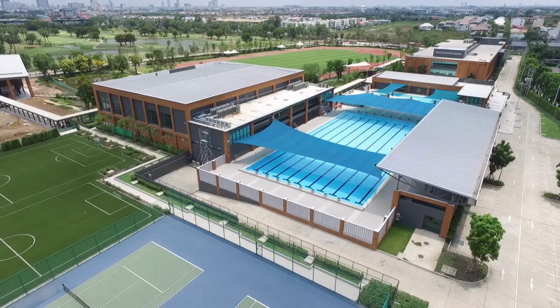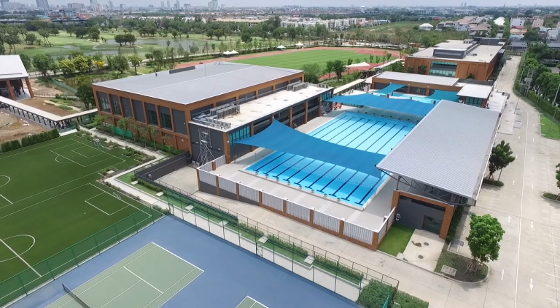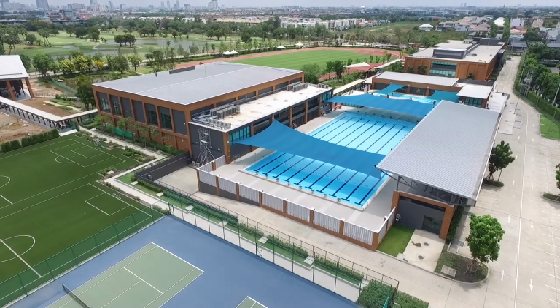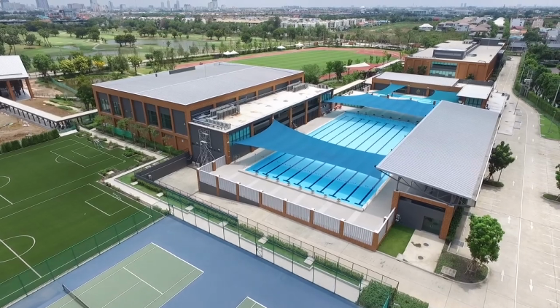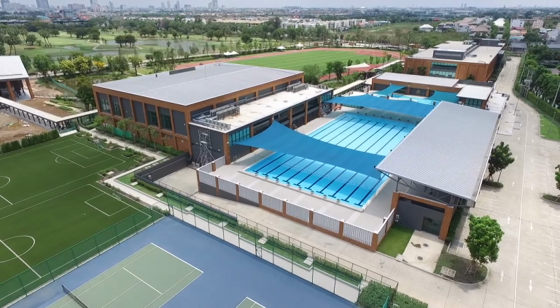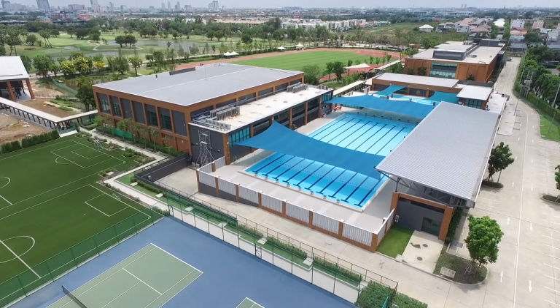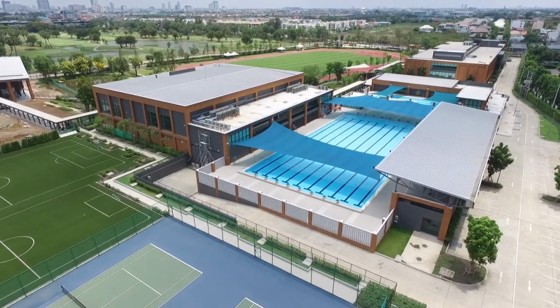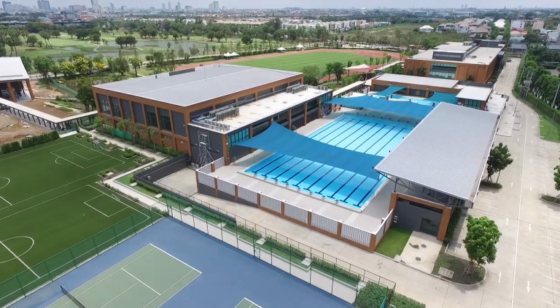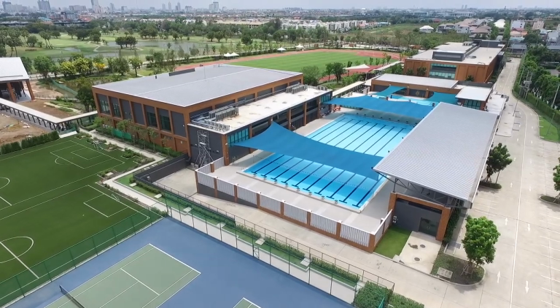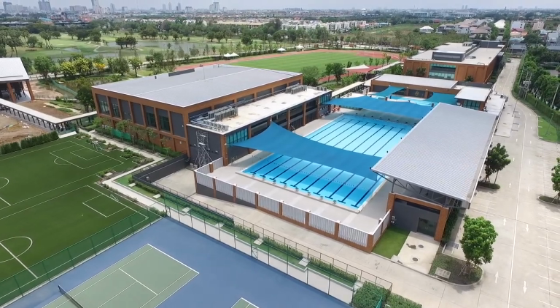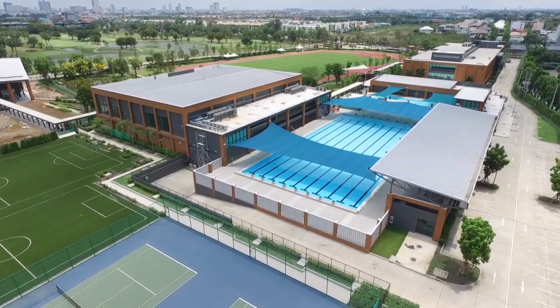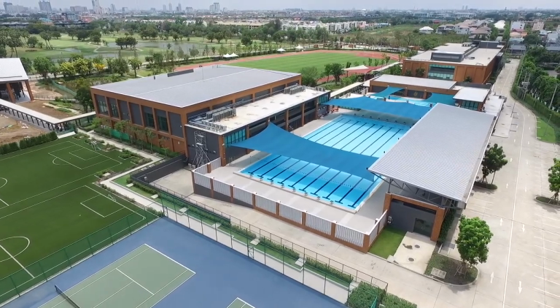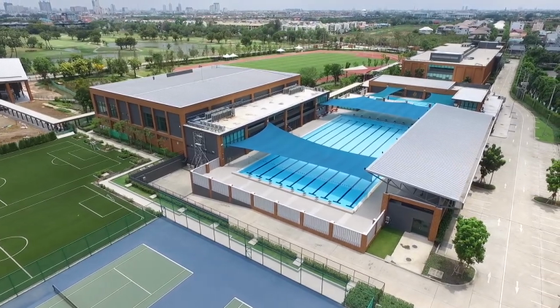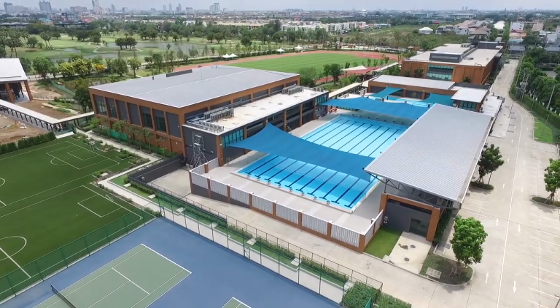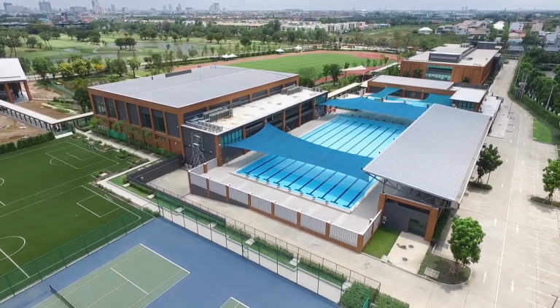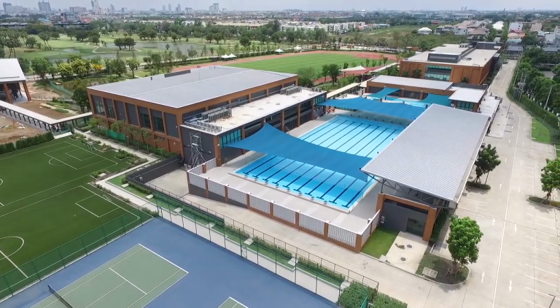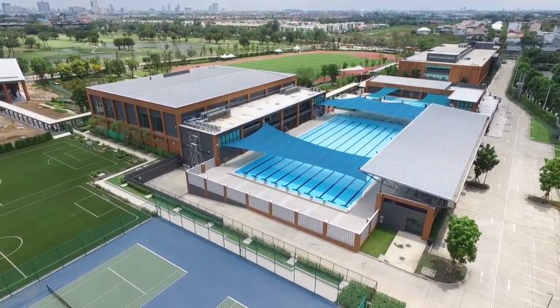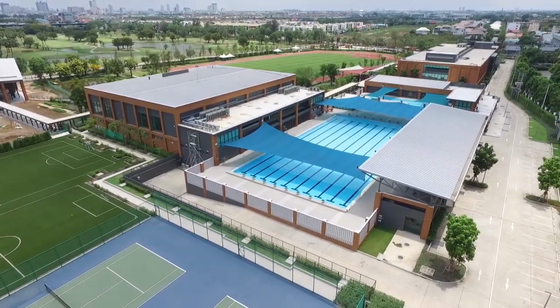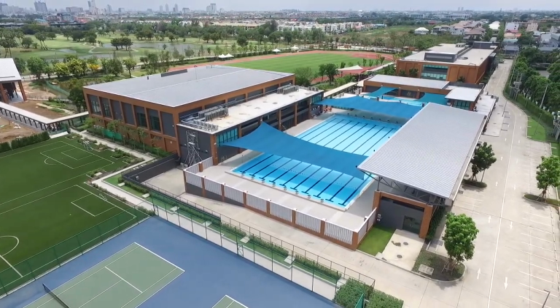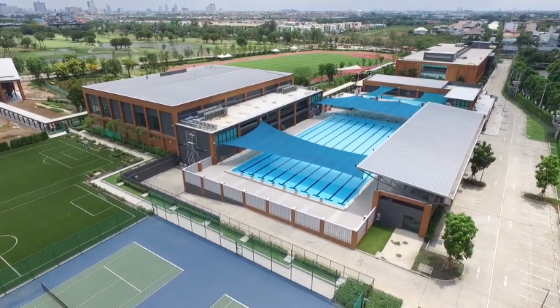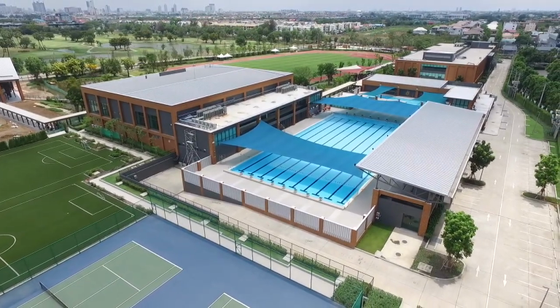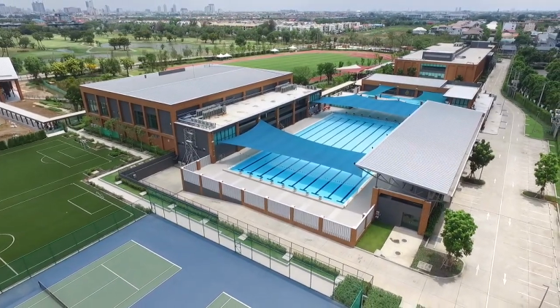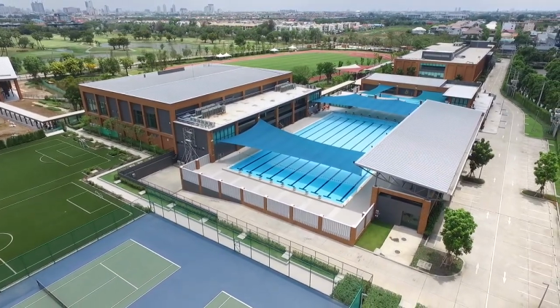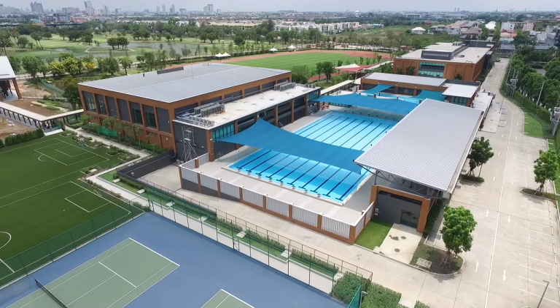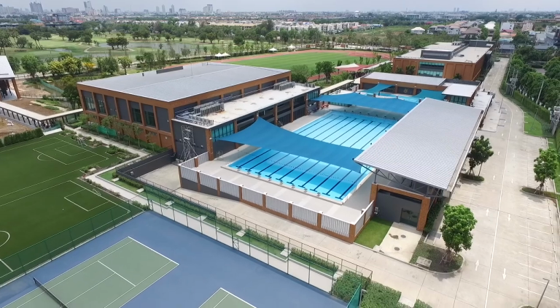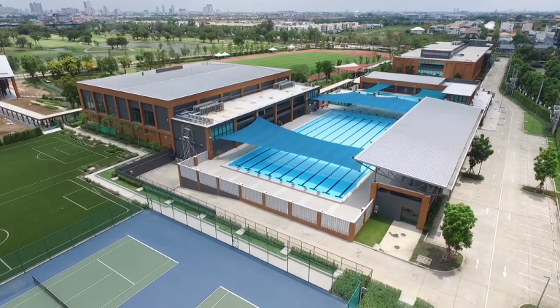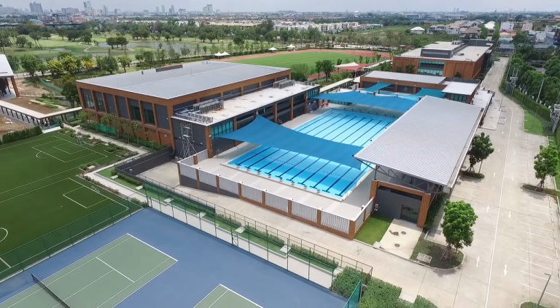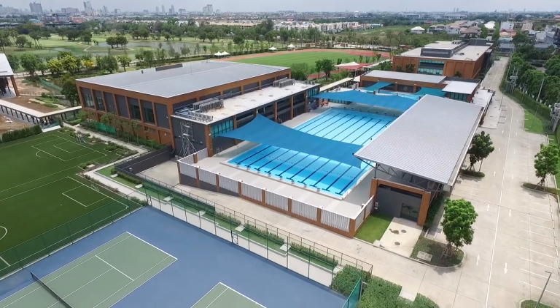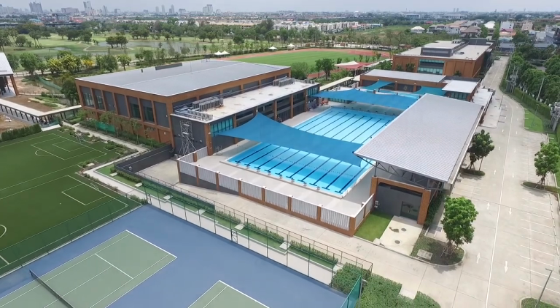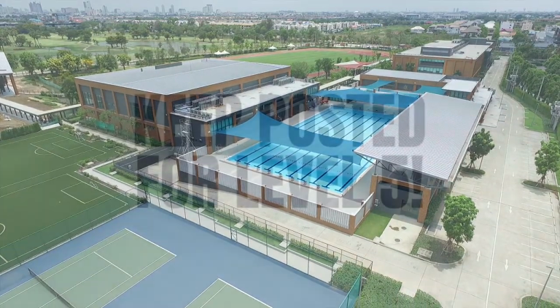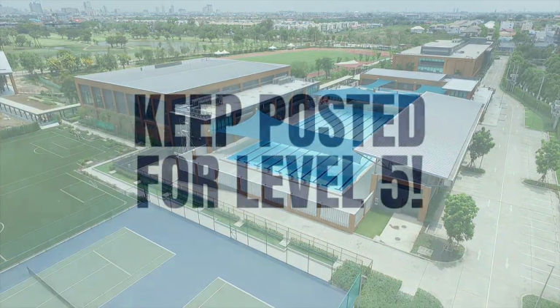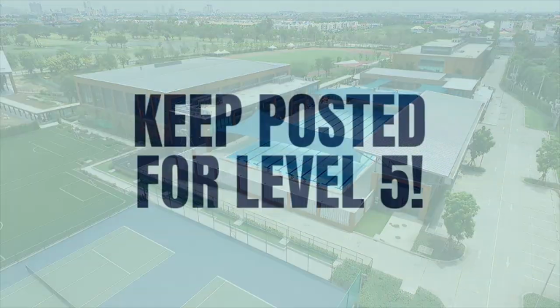We at For The Love hope you found these drills useful for improving your ball handling skills. Thank you.